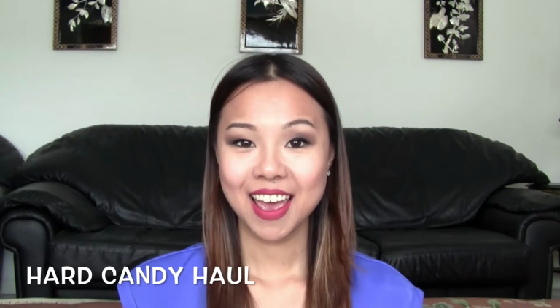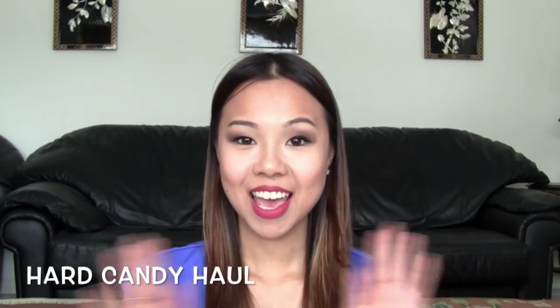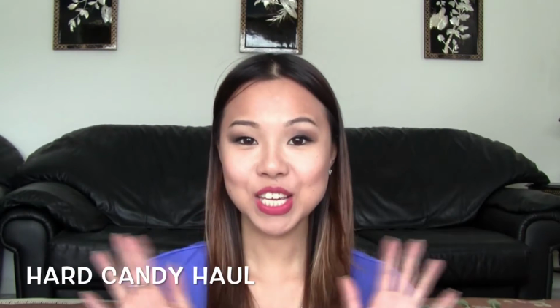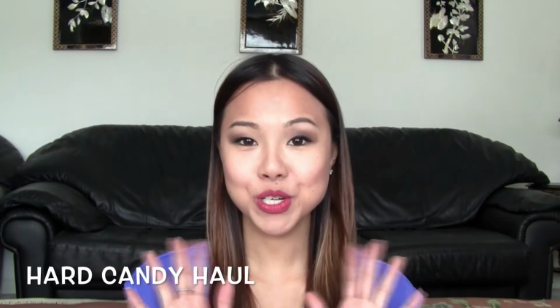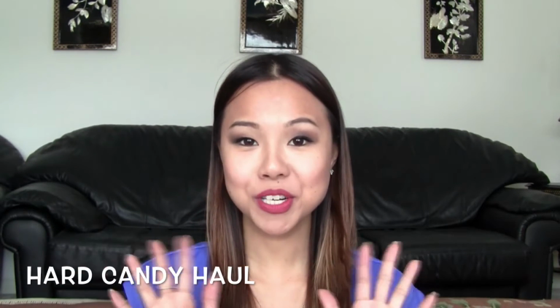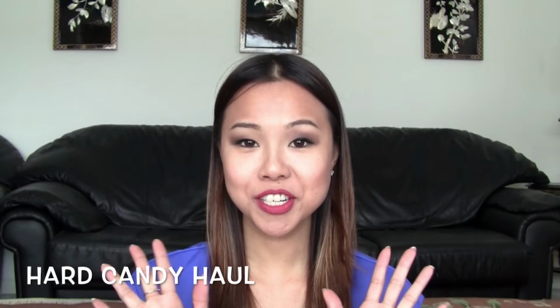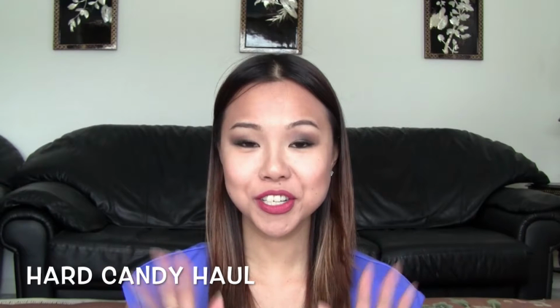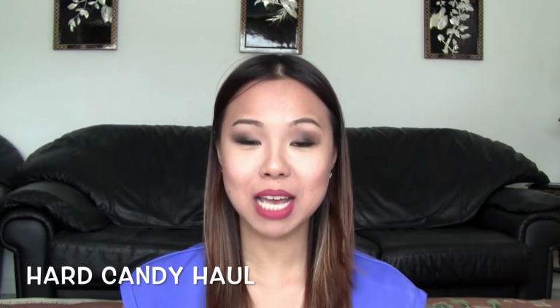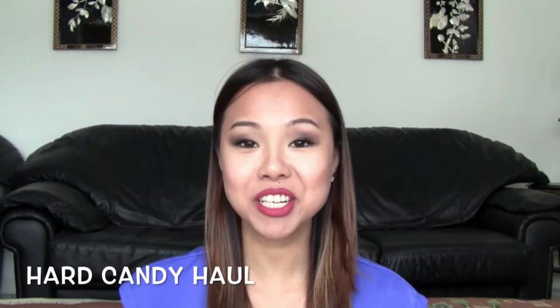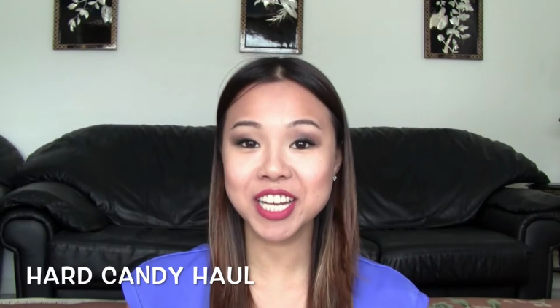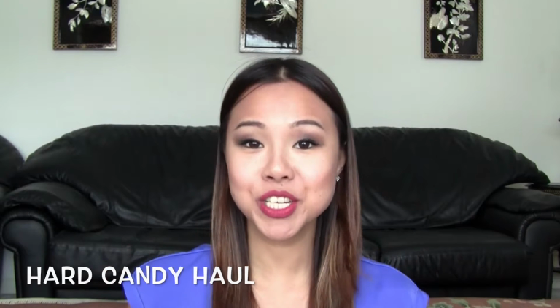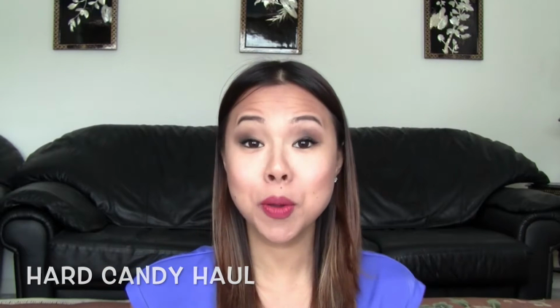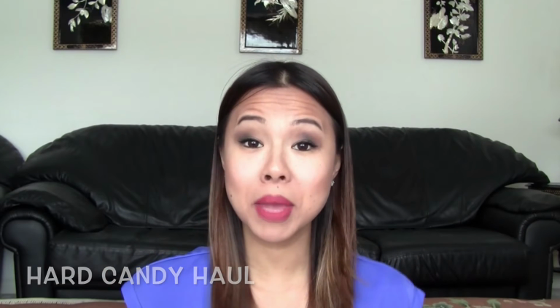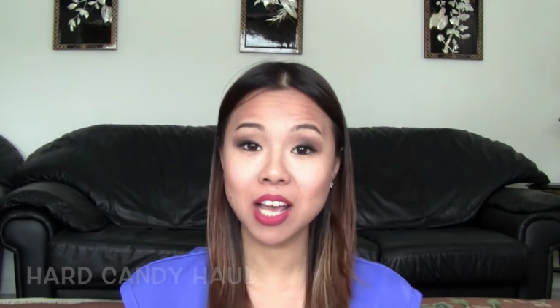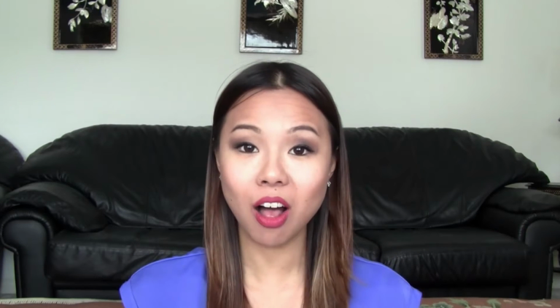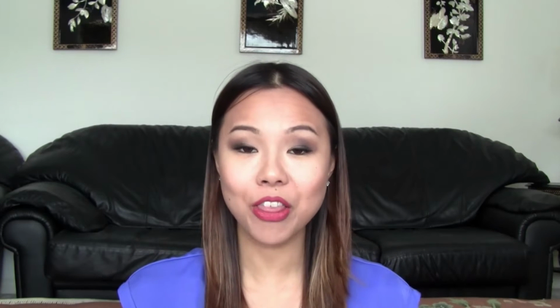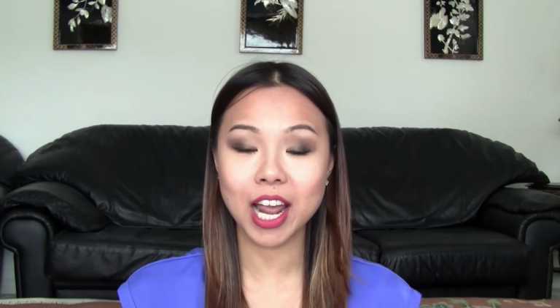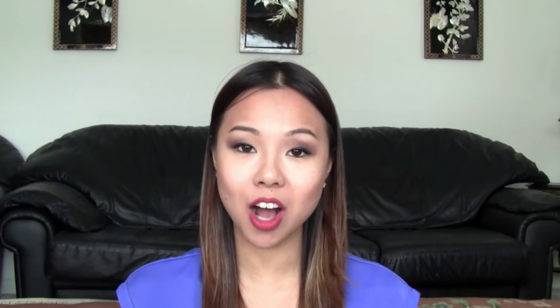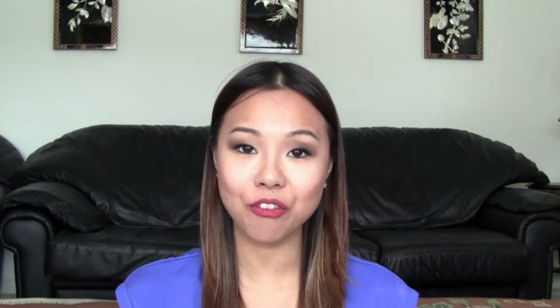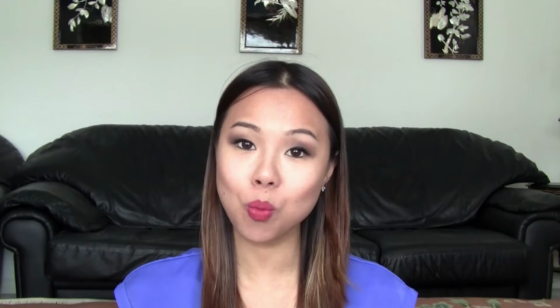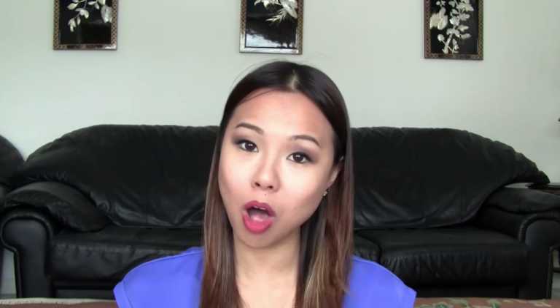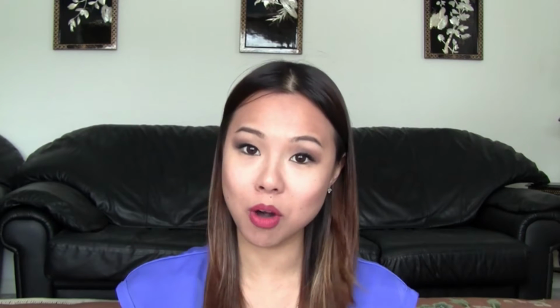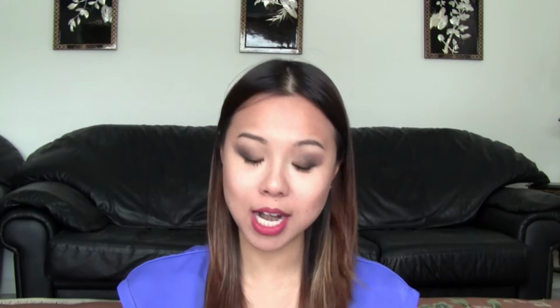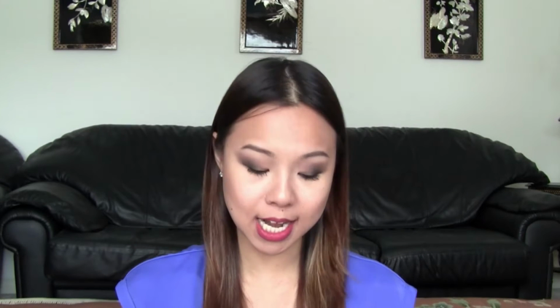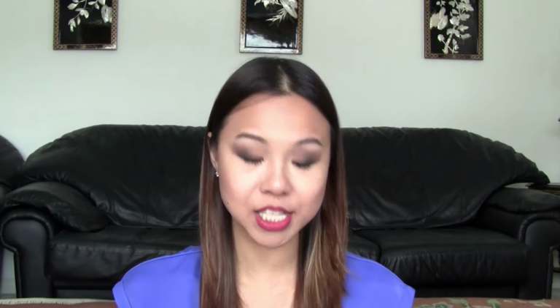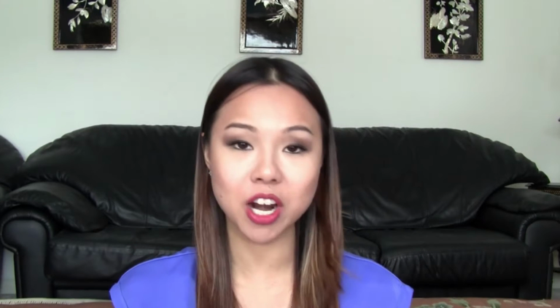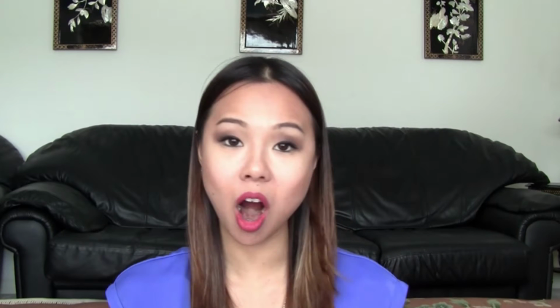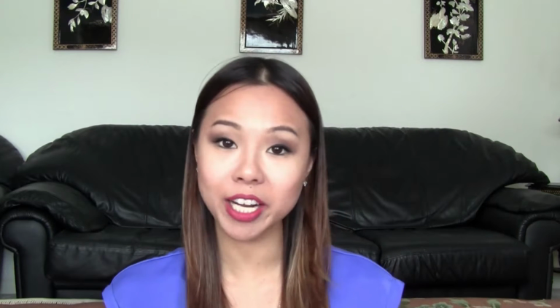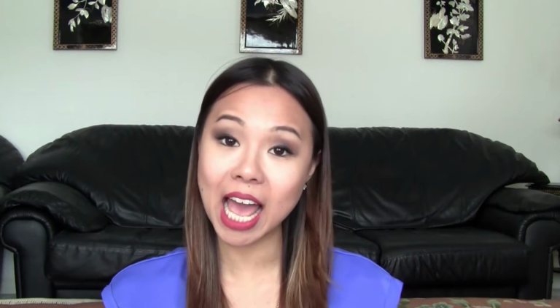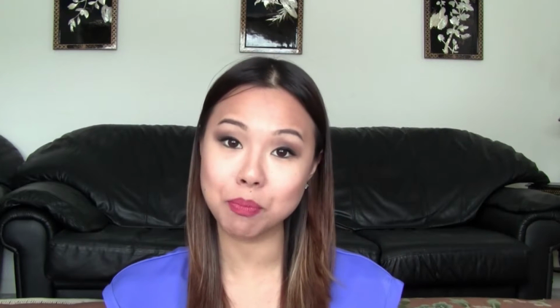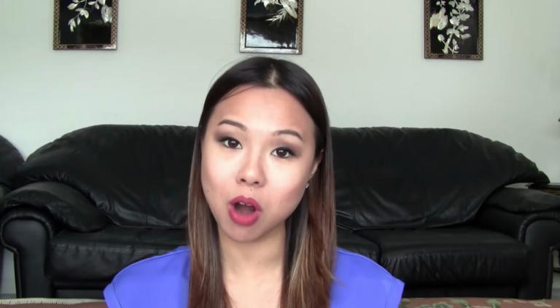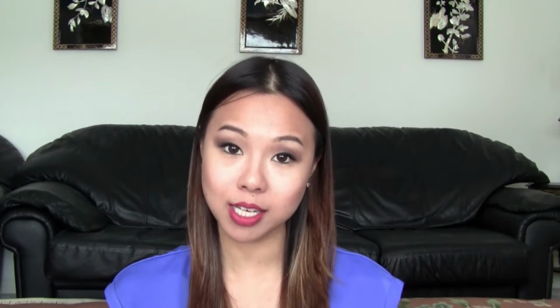Hey YouTubers! I'm here today to do a mini haul that I got from Walmart. It is on Hard Candy products.